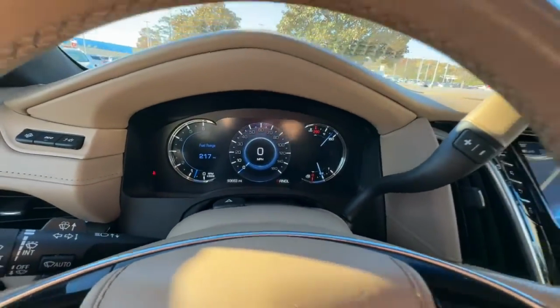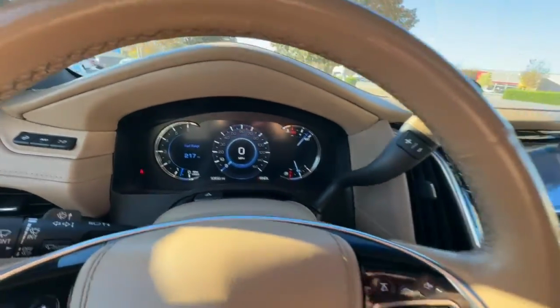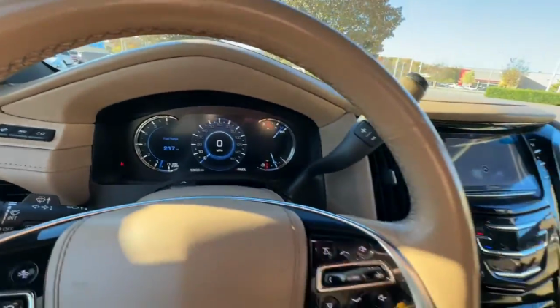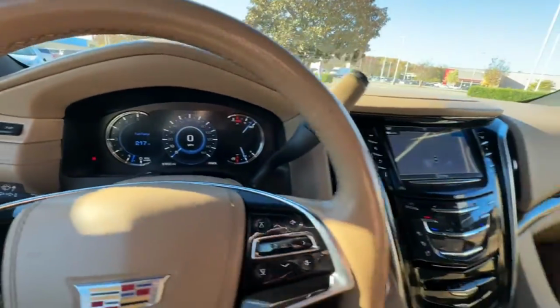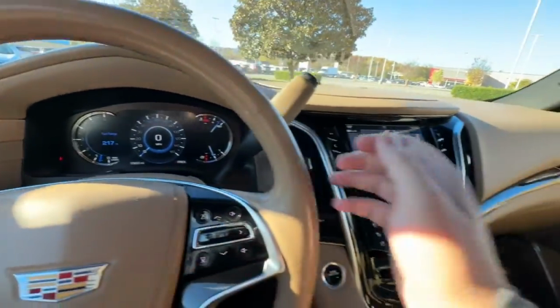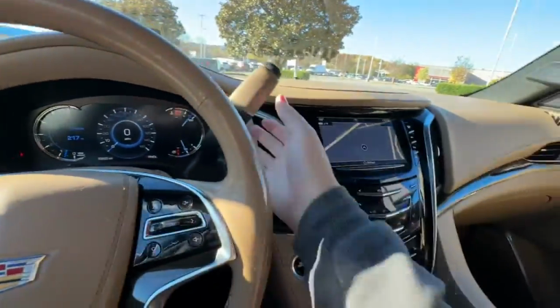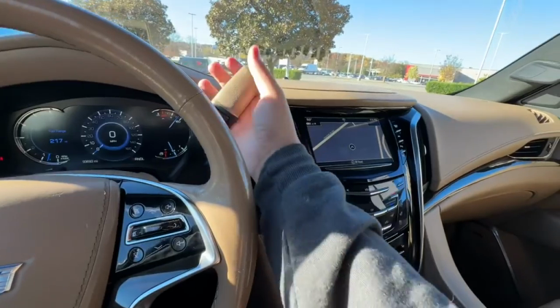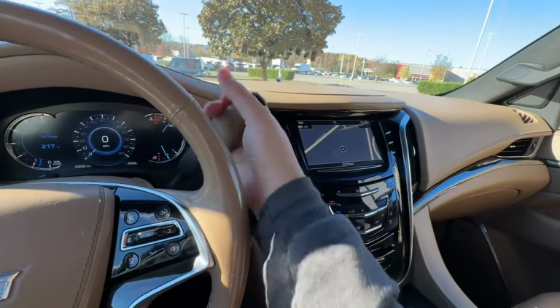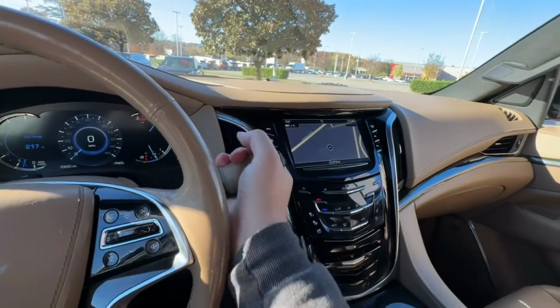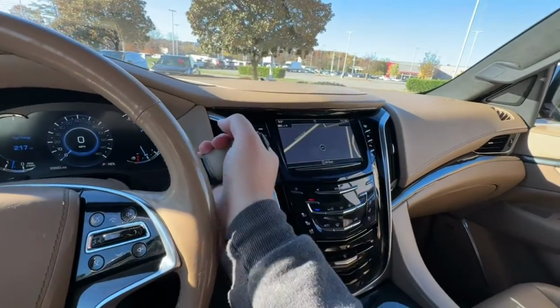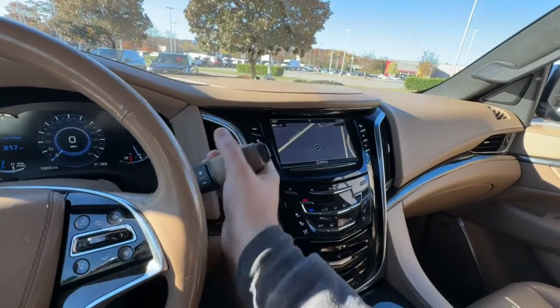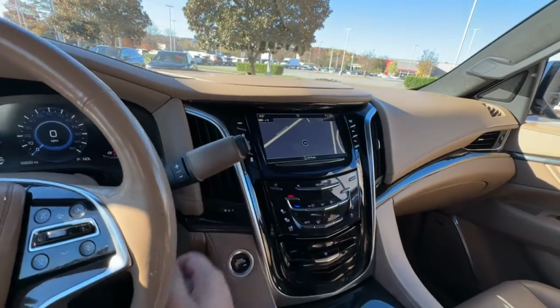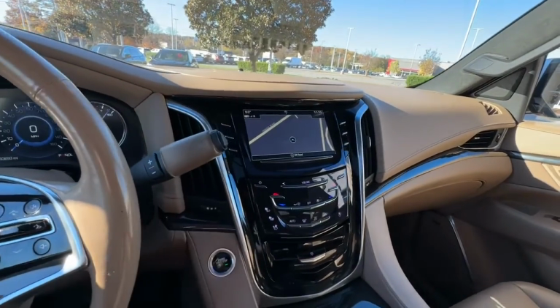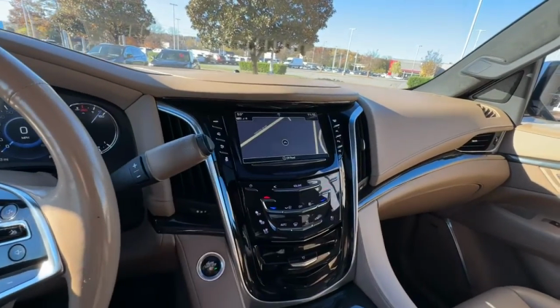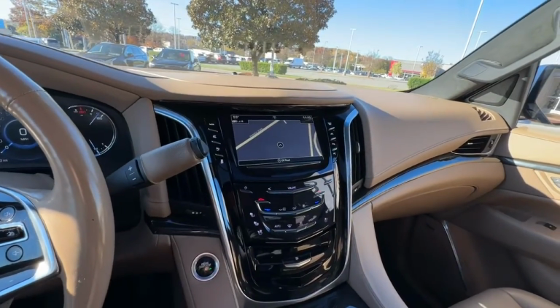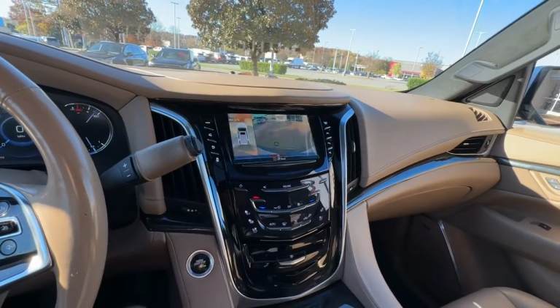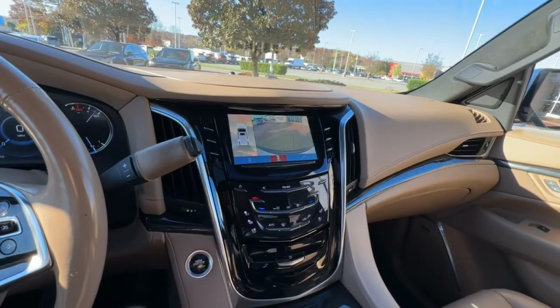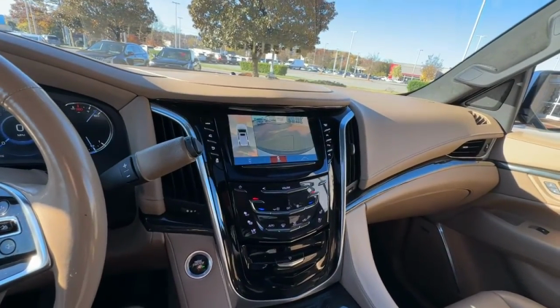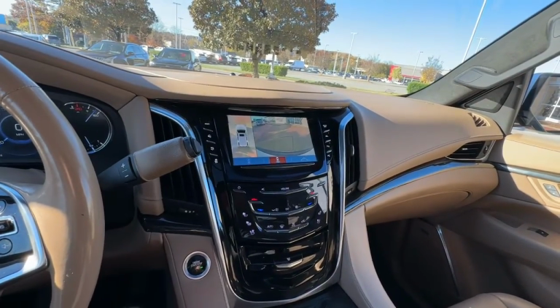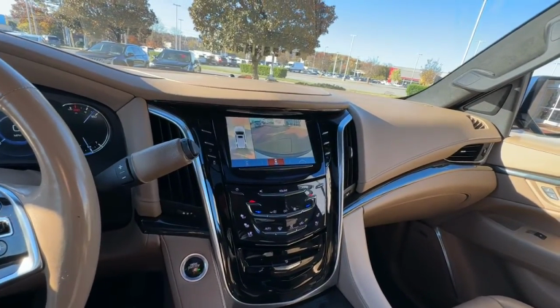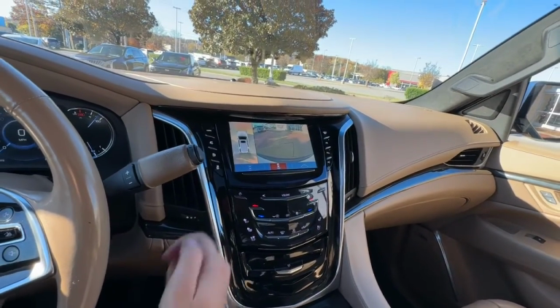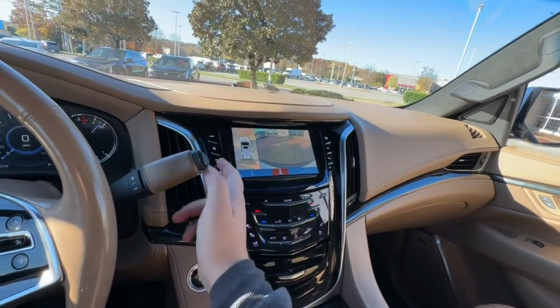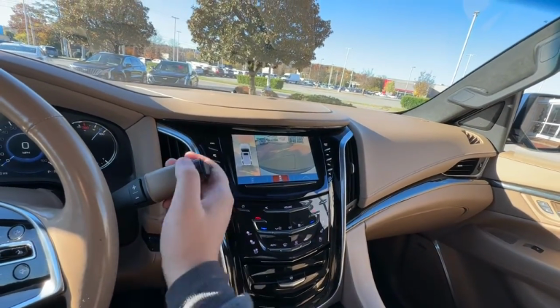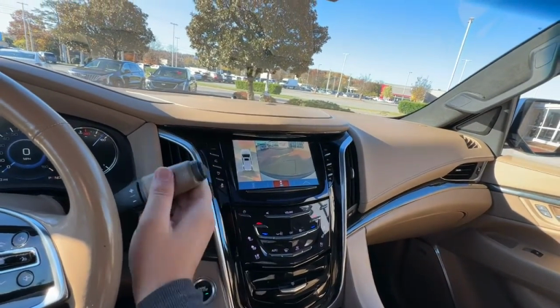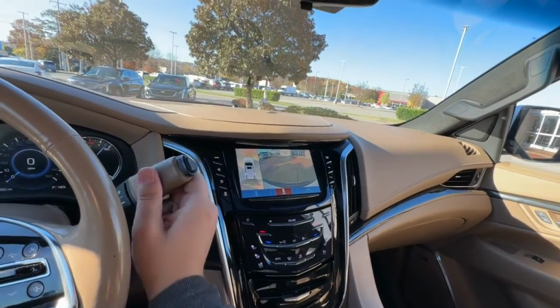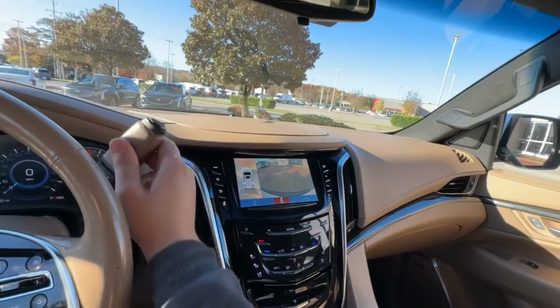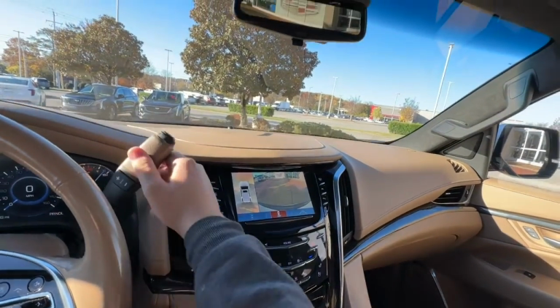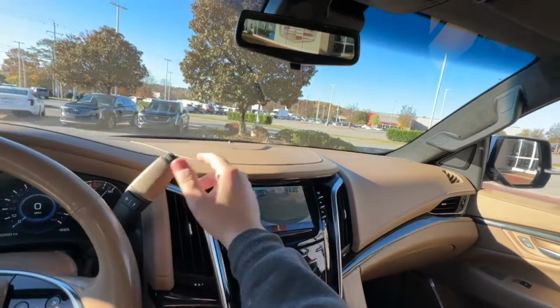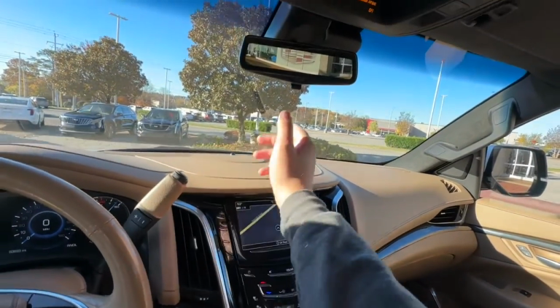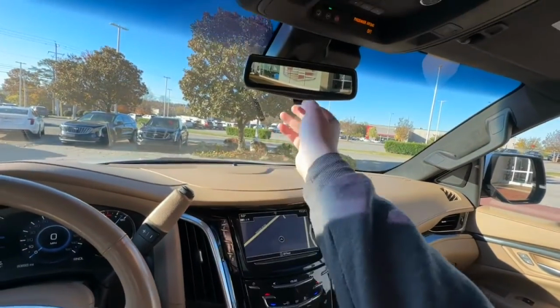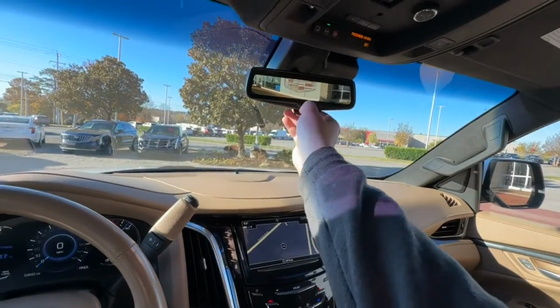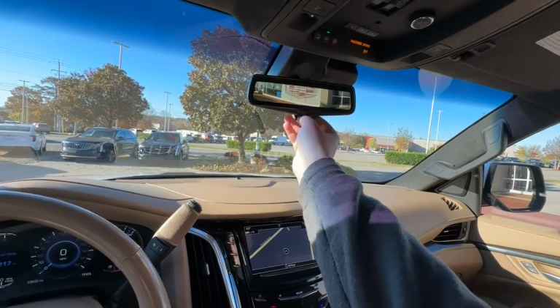Premium sound system, power passenger seat, power liftgate, lane-keeping assist.